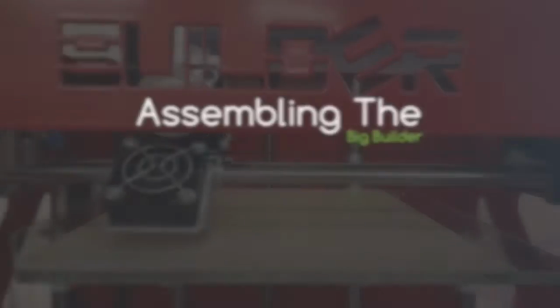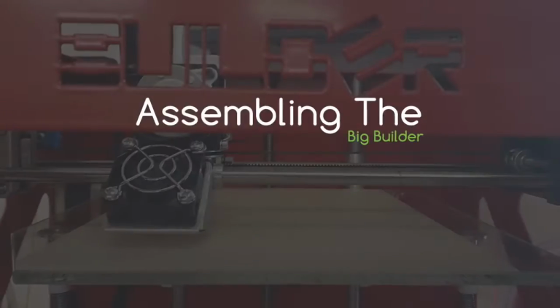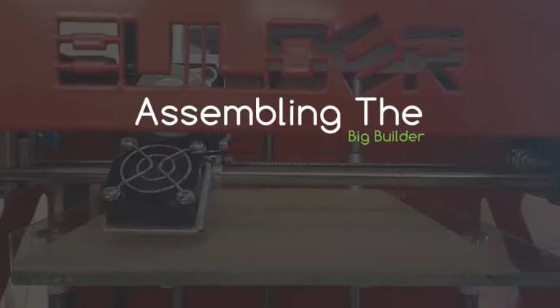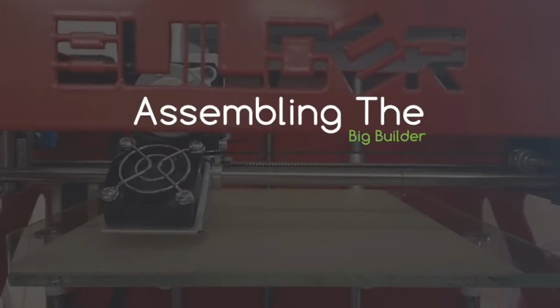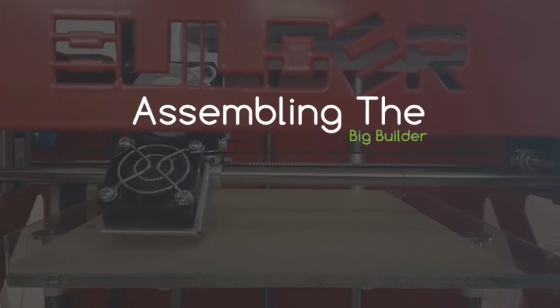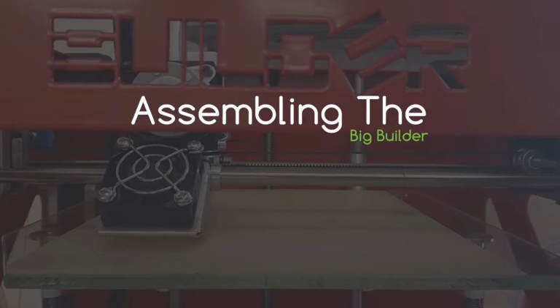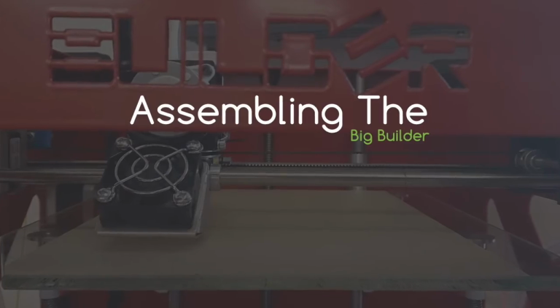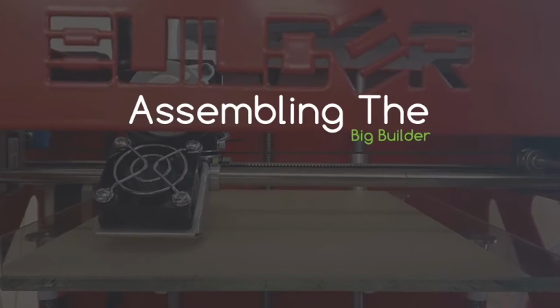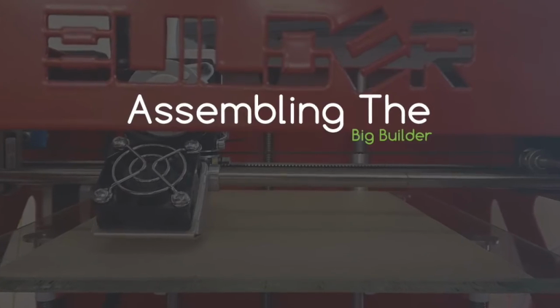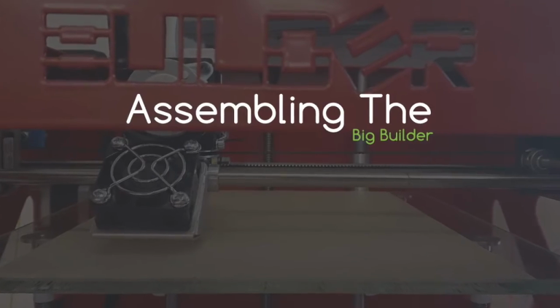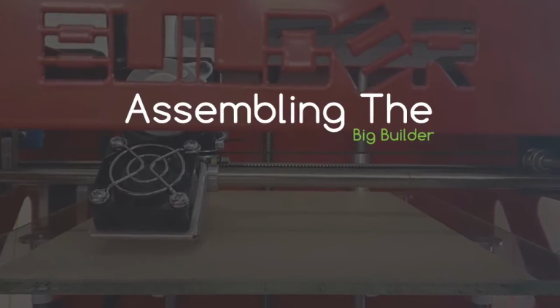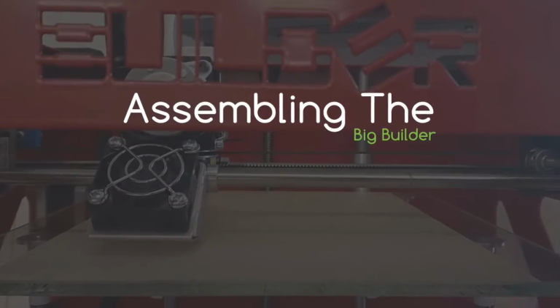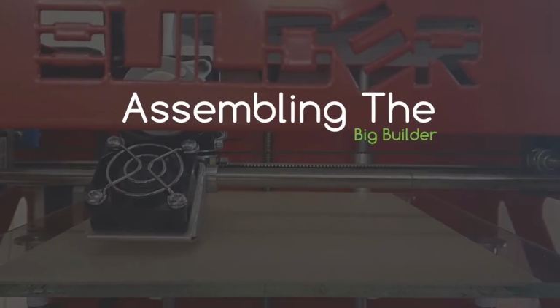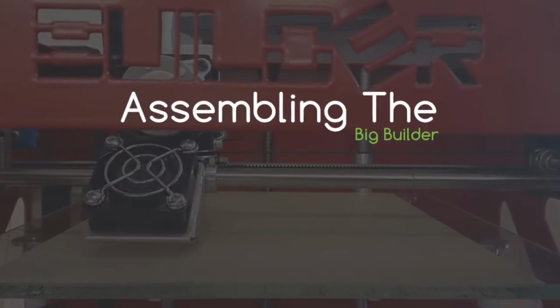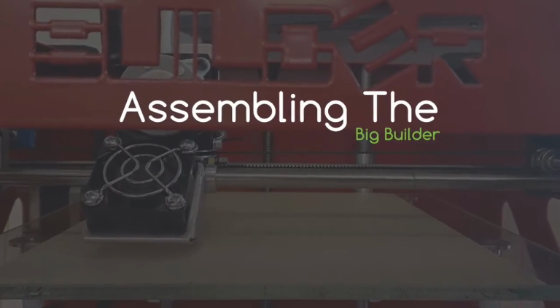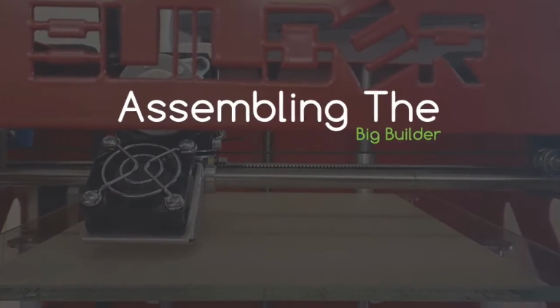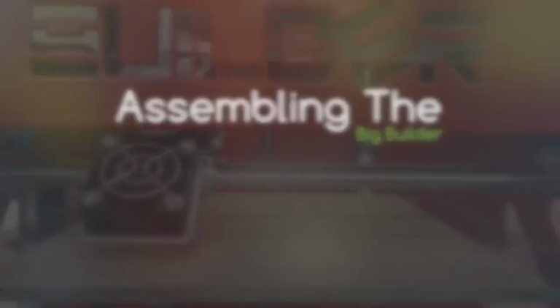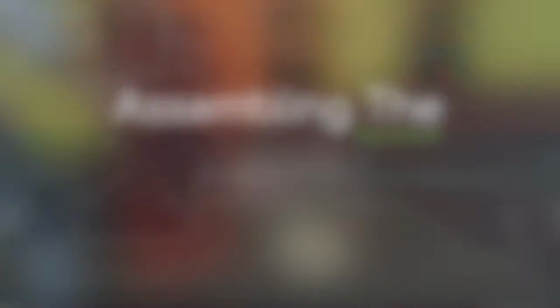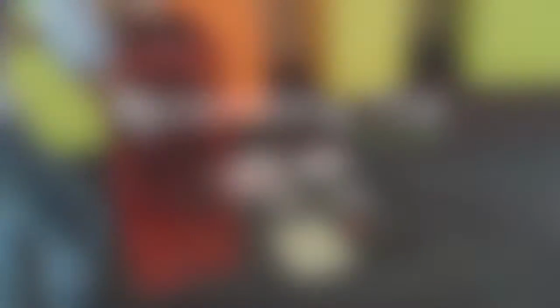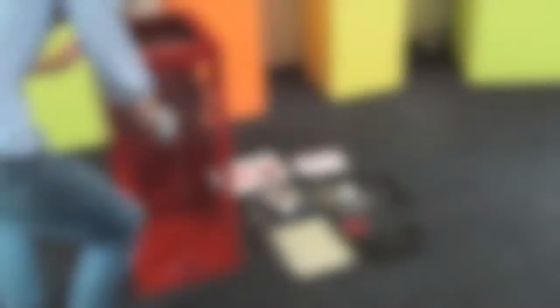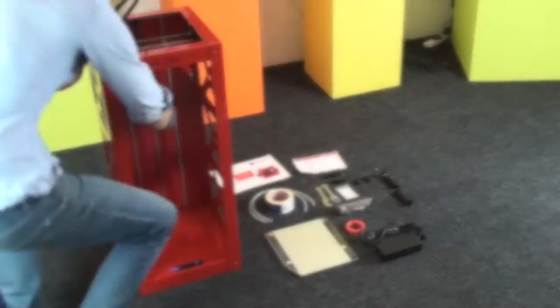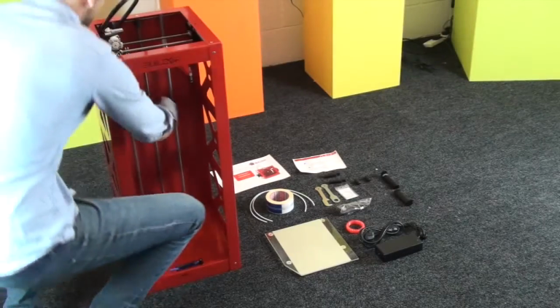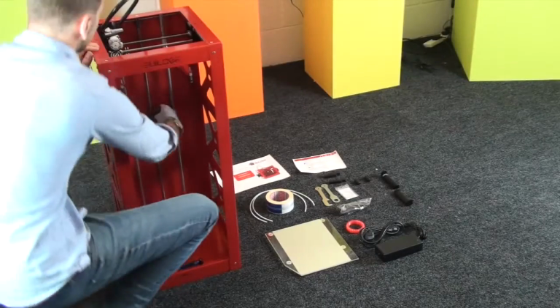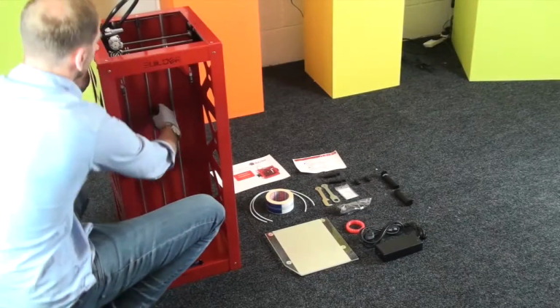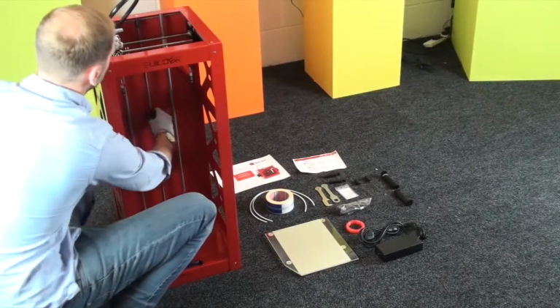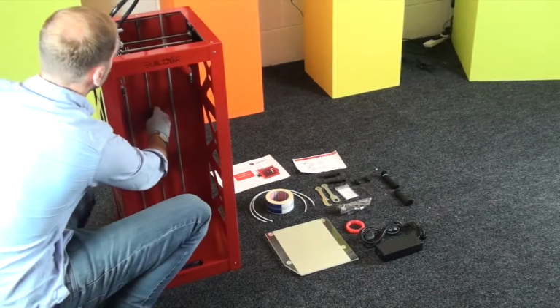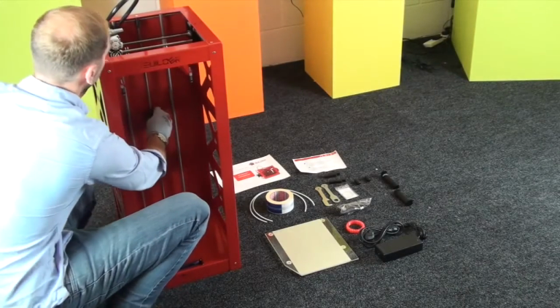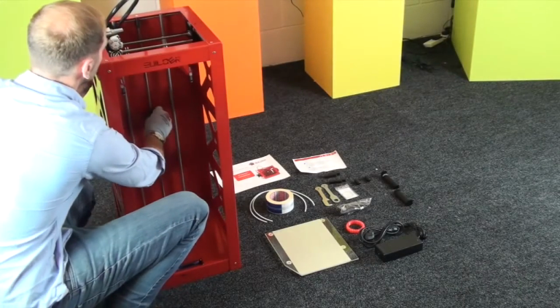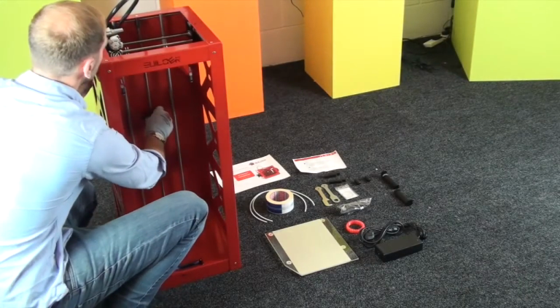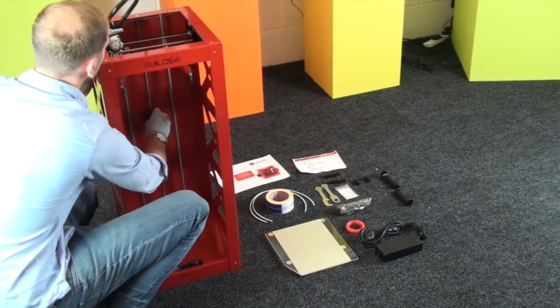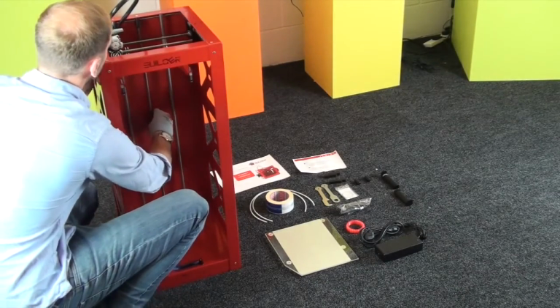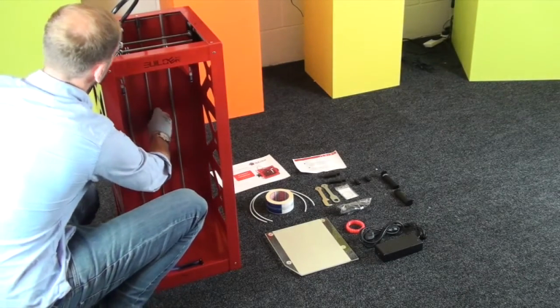Today we're going to show you how to assemble your Big Builder Dual Feed 3D Printer.